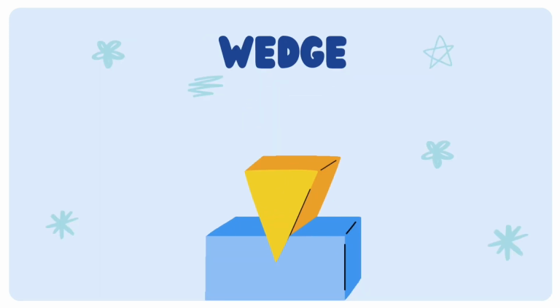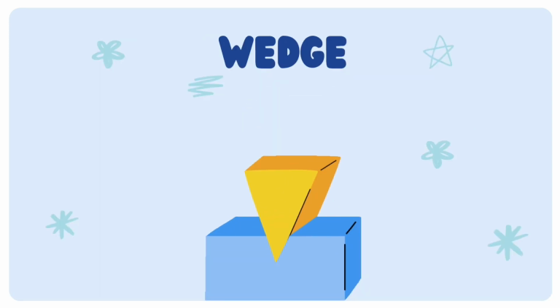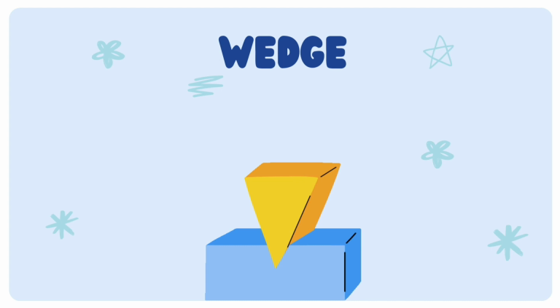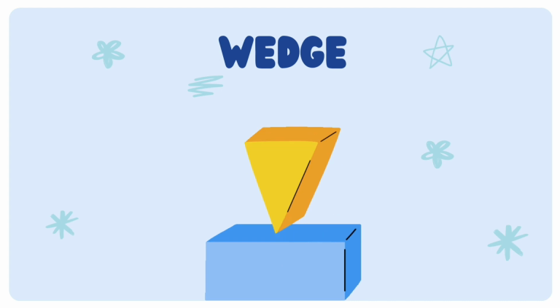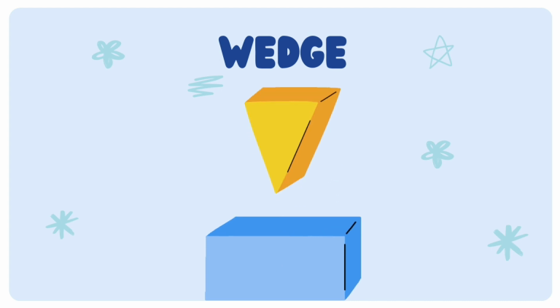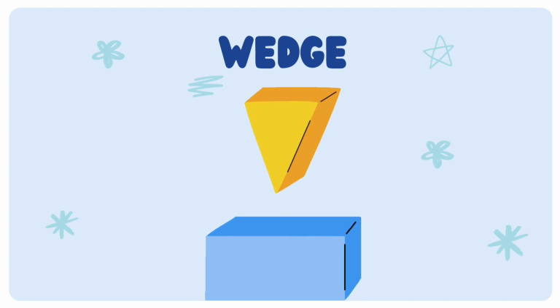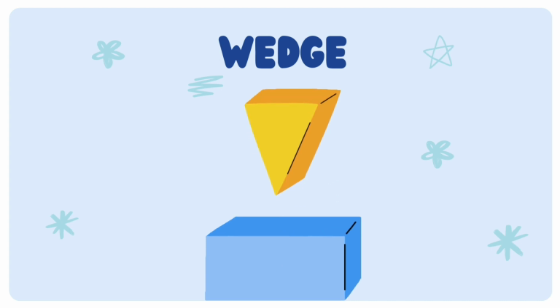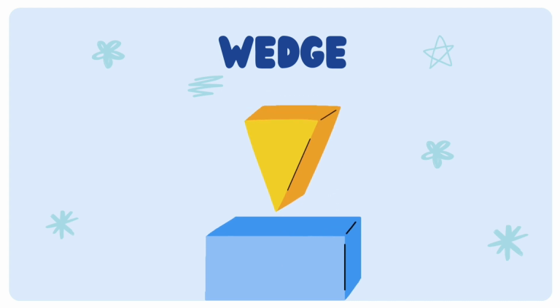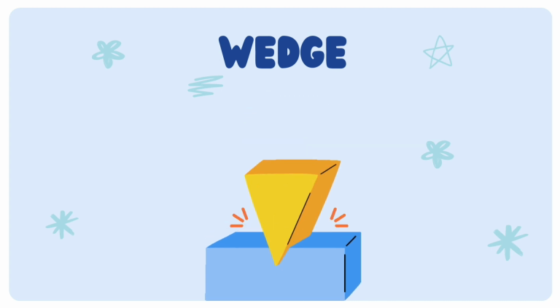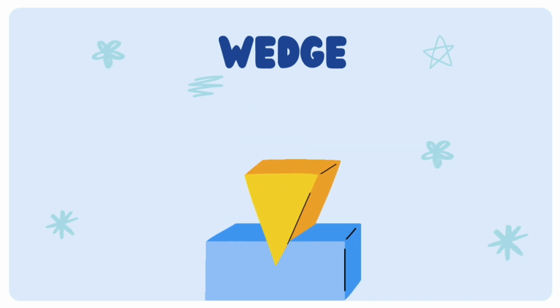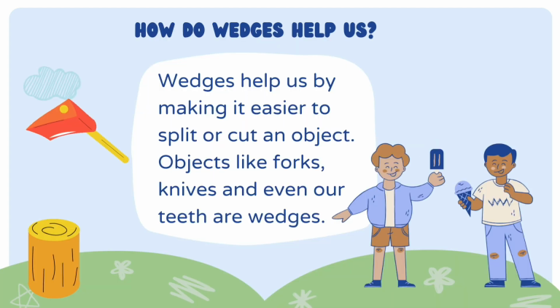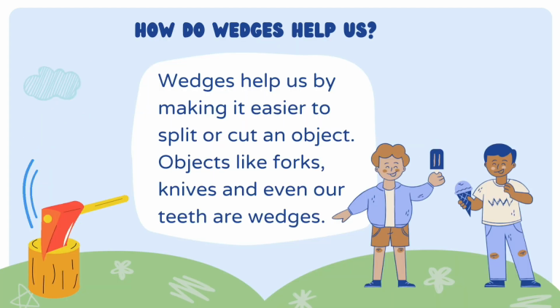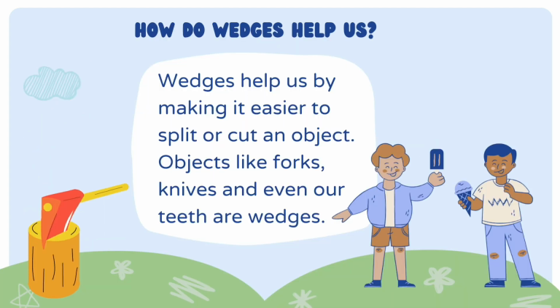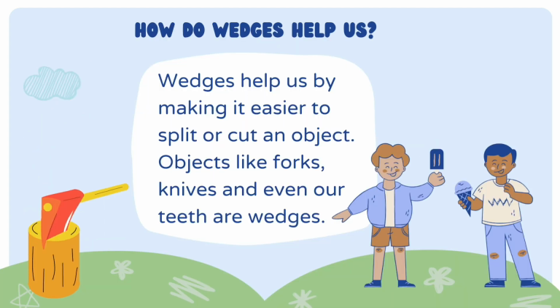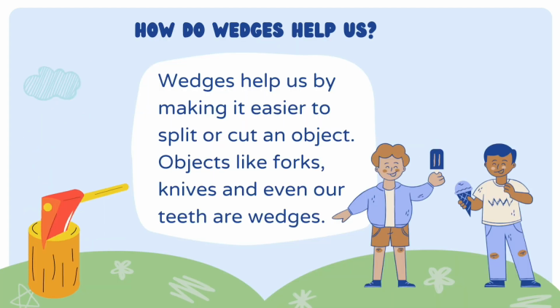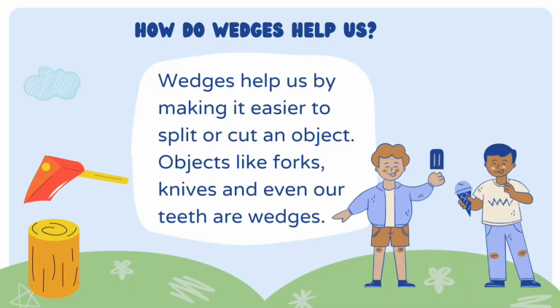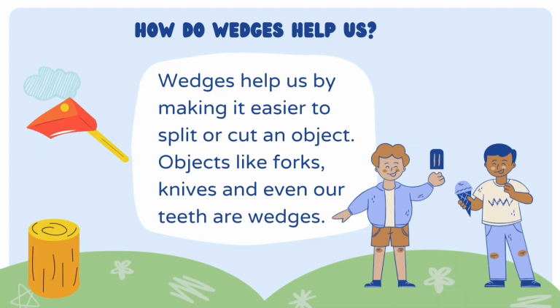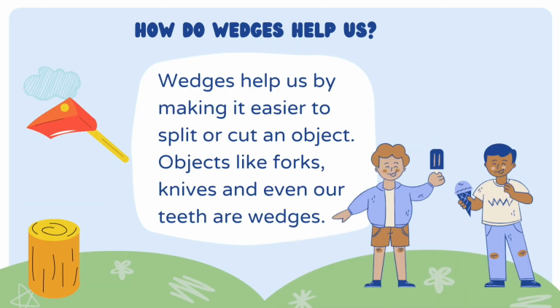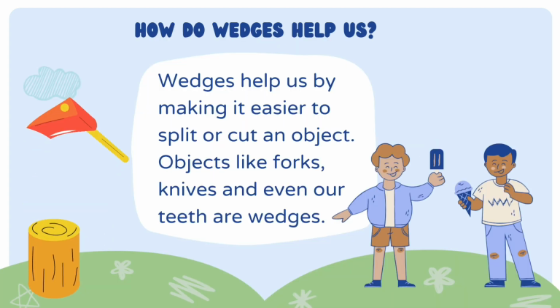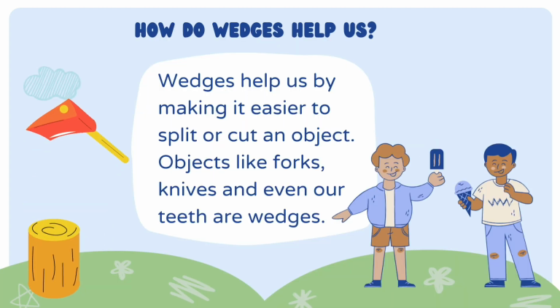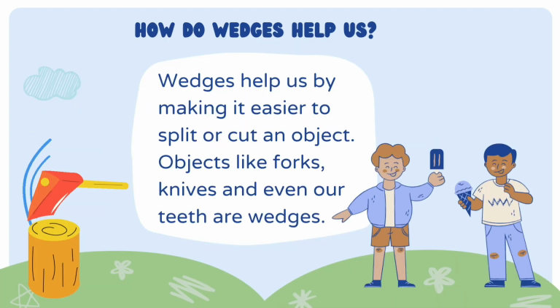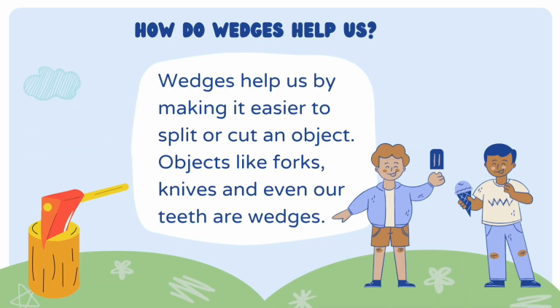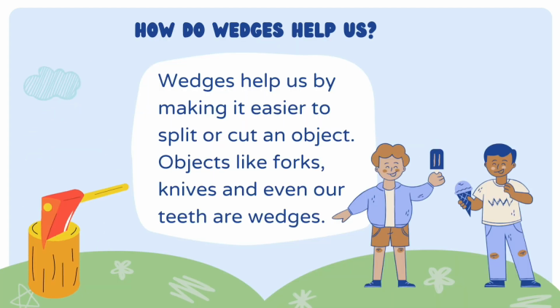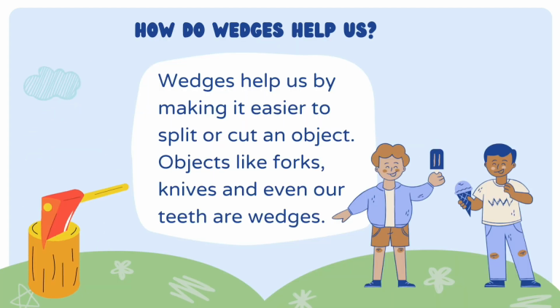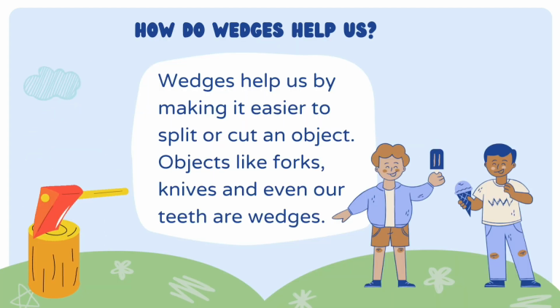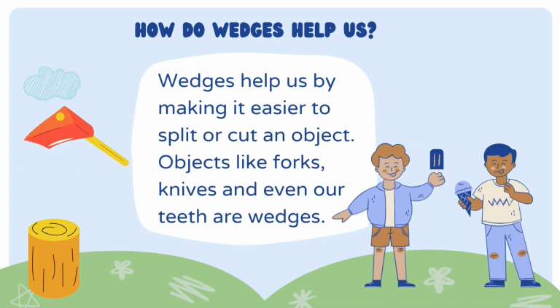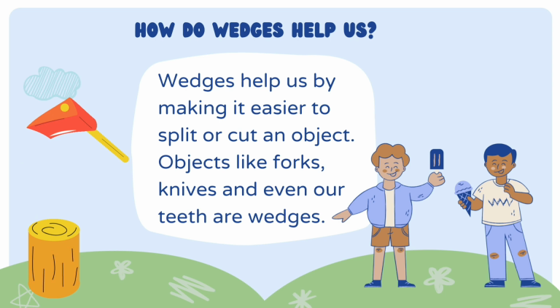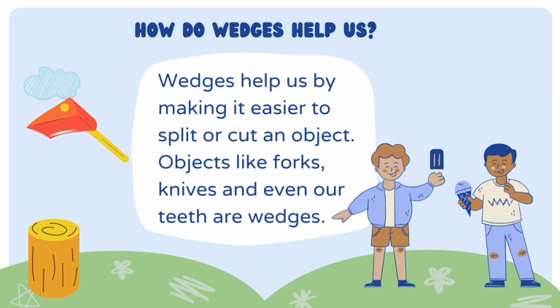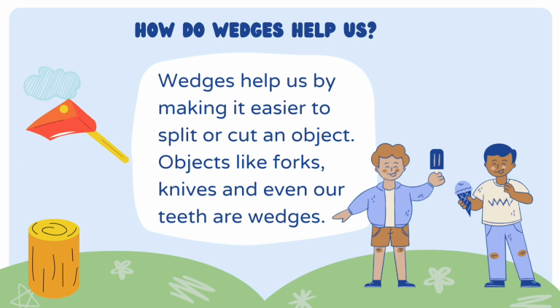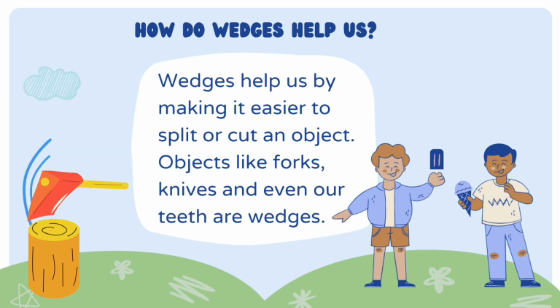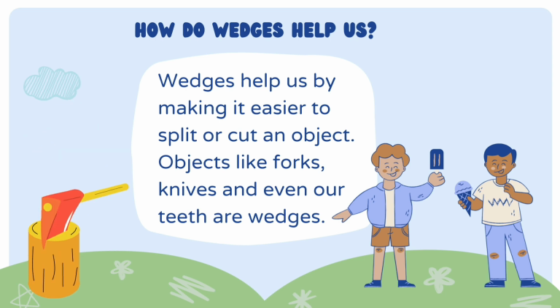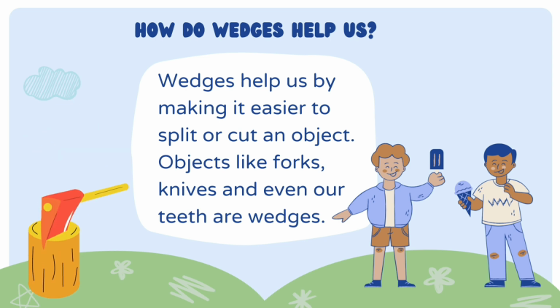Wedge. Wedges help us by making it easier to split or cut an object. Examples: forks, knives, and teeth.